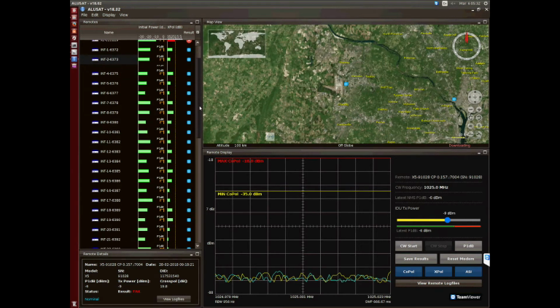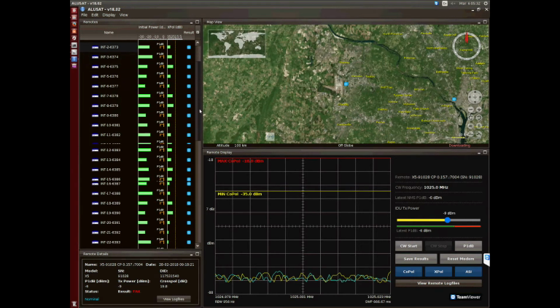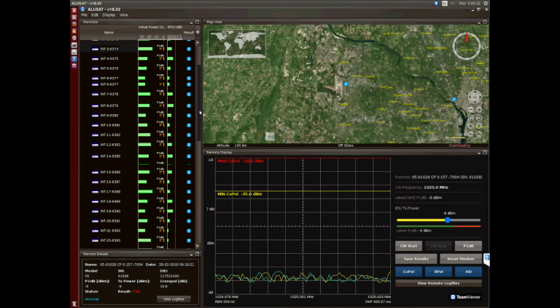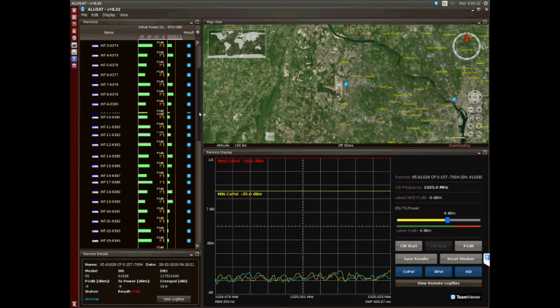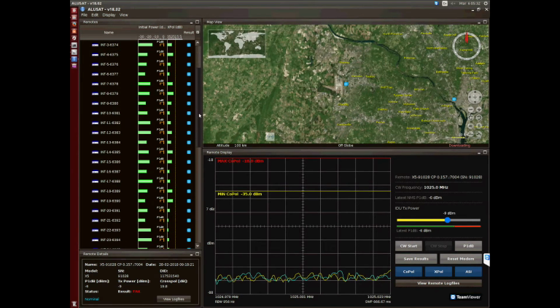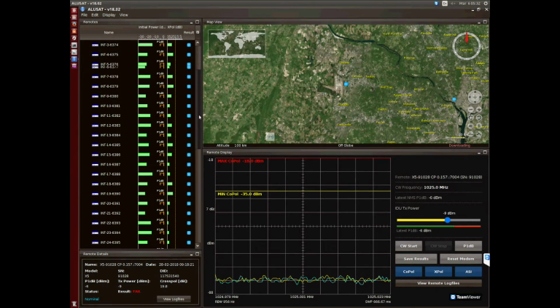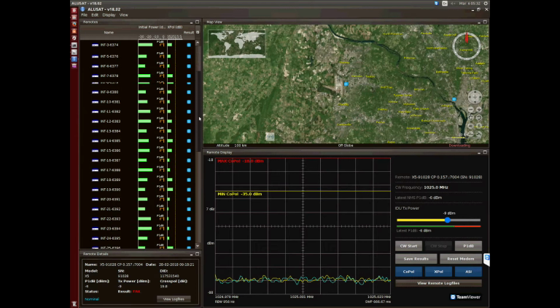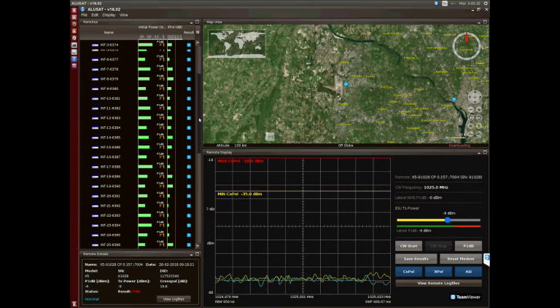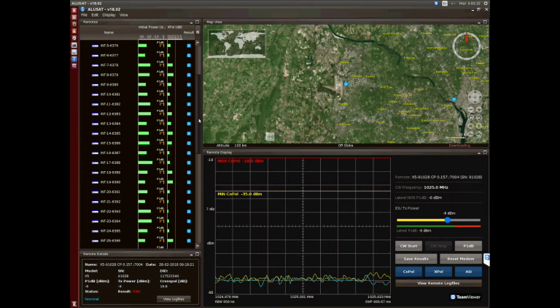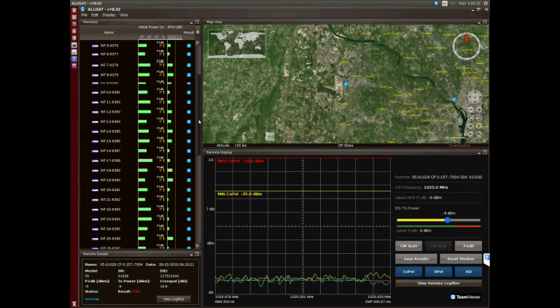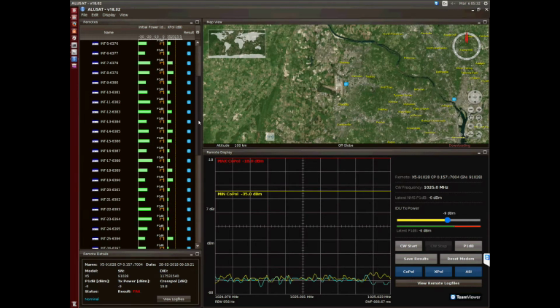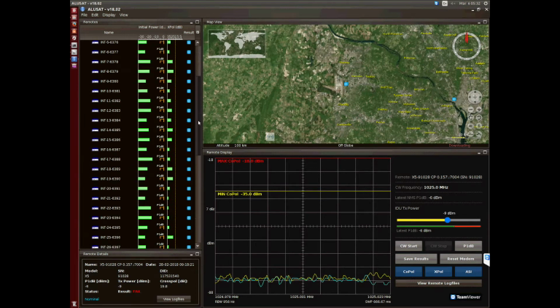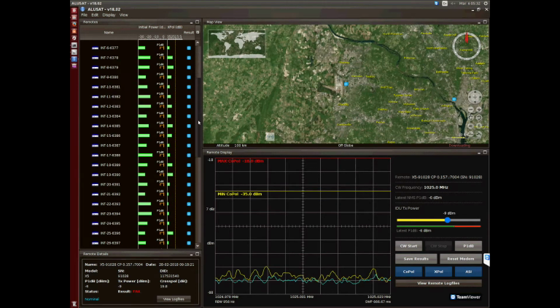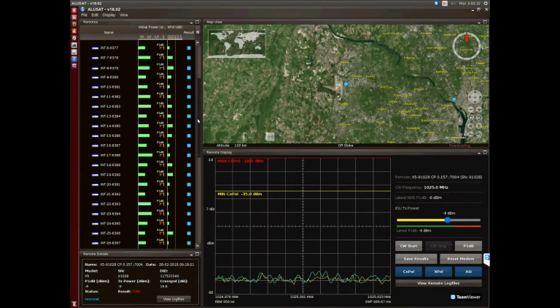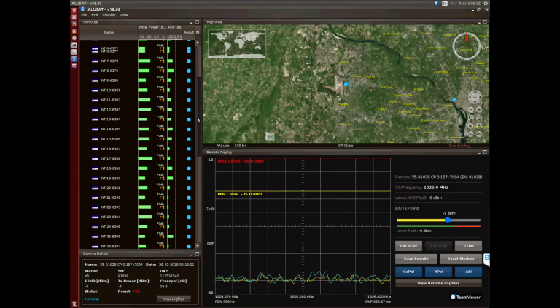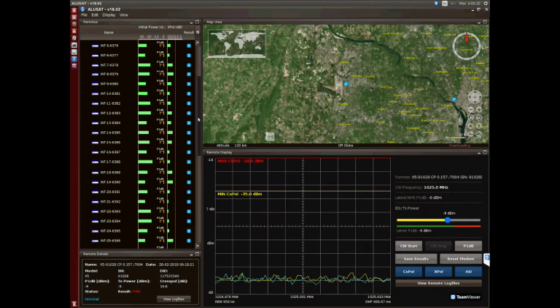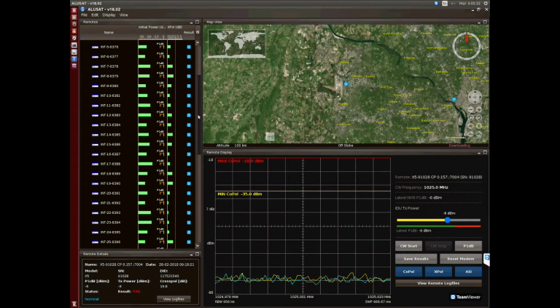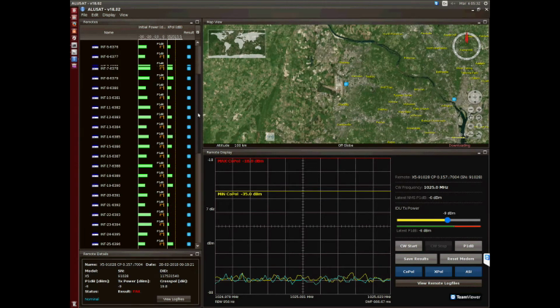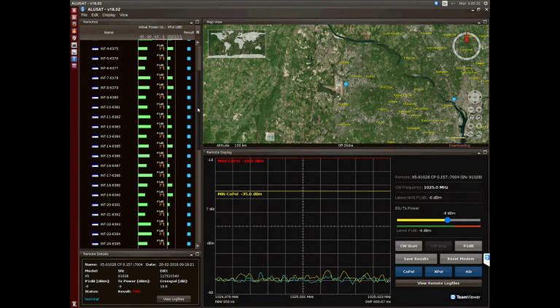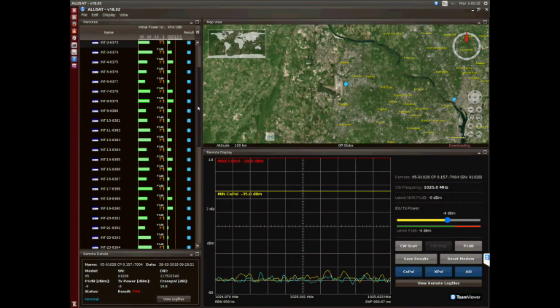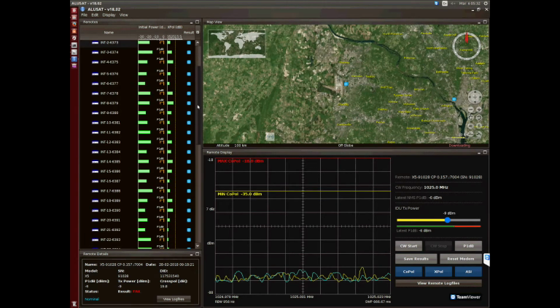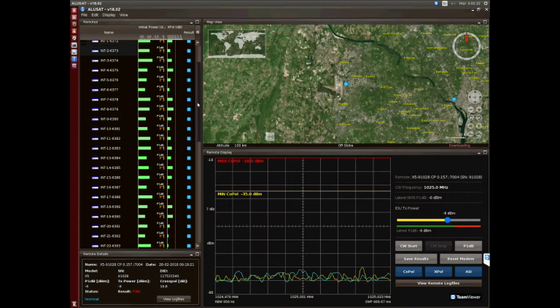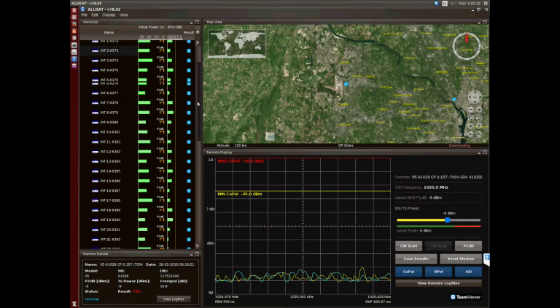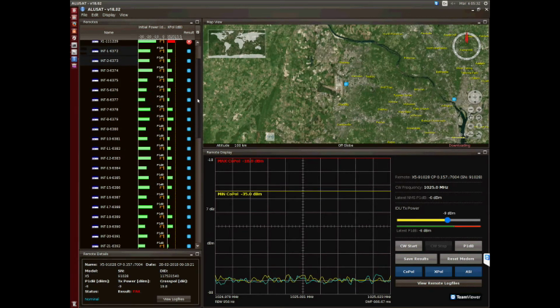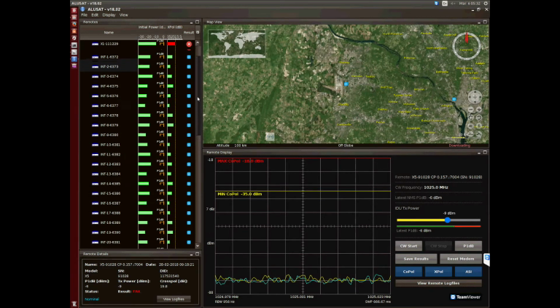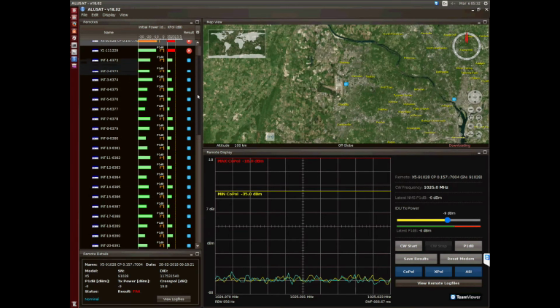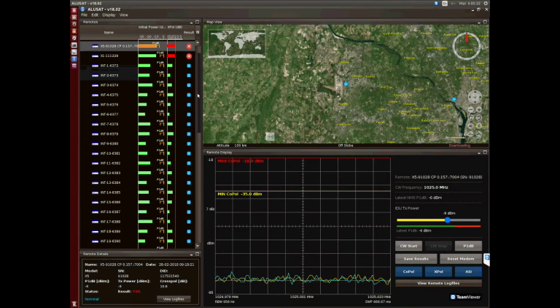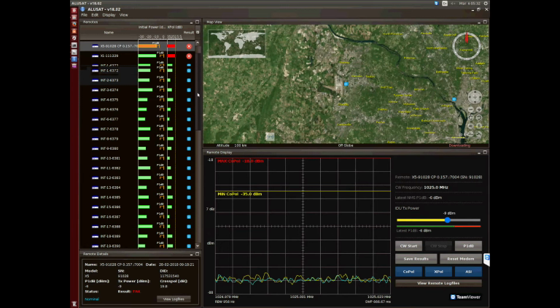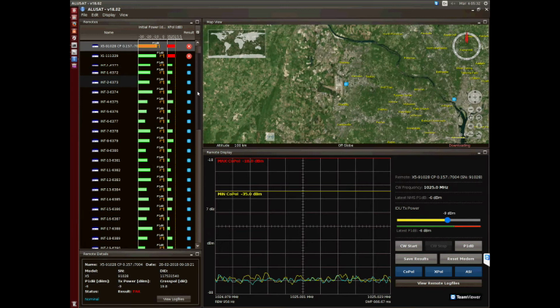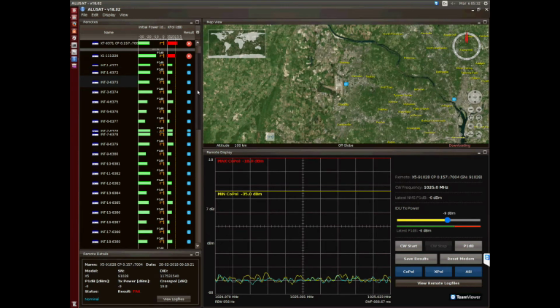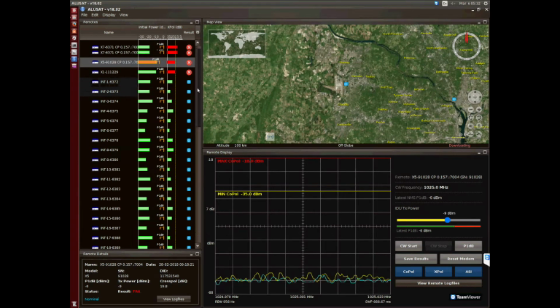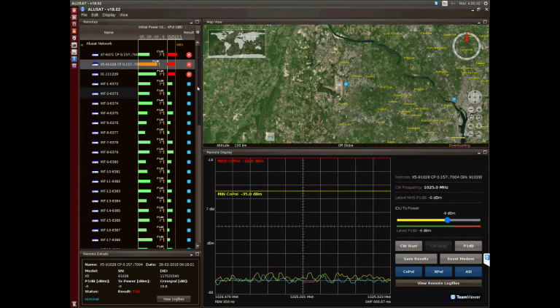Once the VSATs are deployed, the VSAT network is monitored from the NOC. Alusat enables the NOC operators to revalidate the remote.